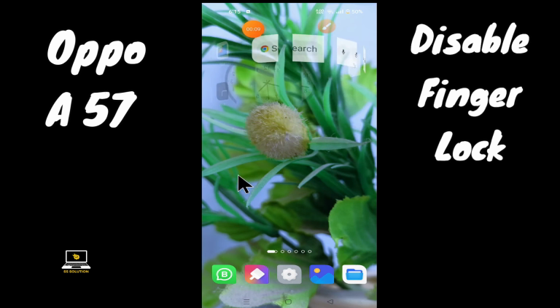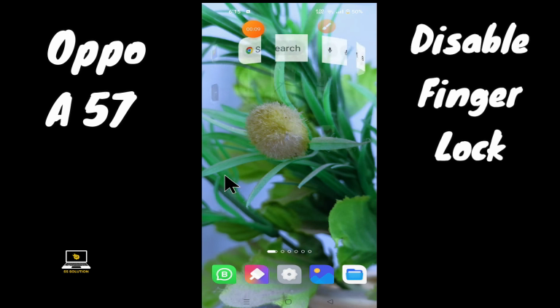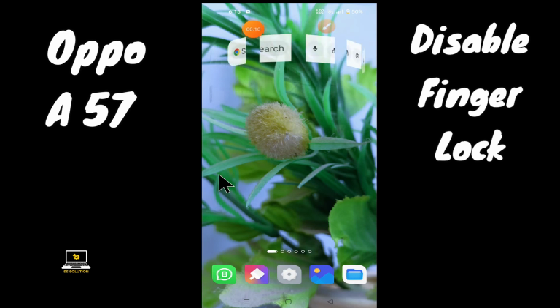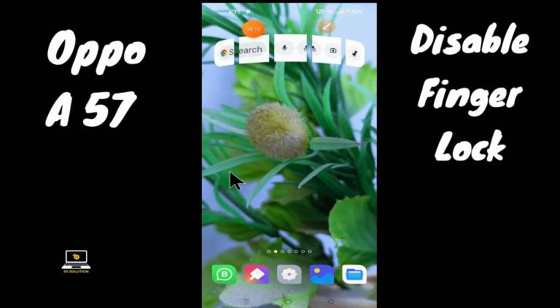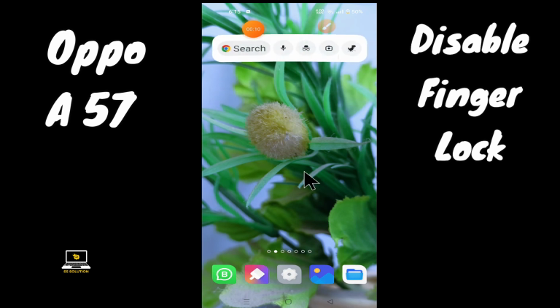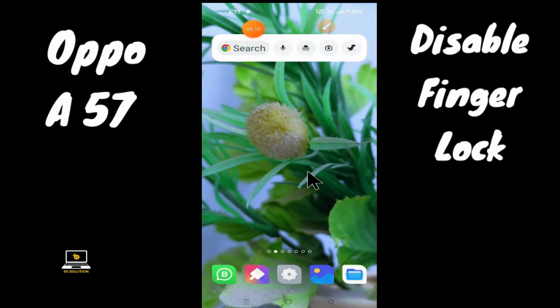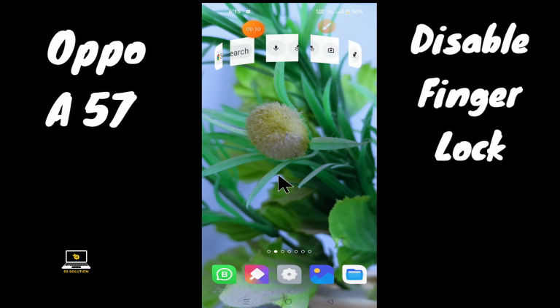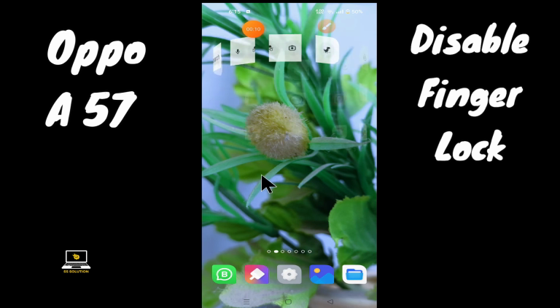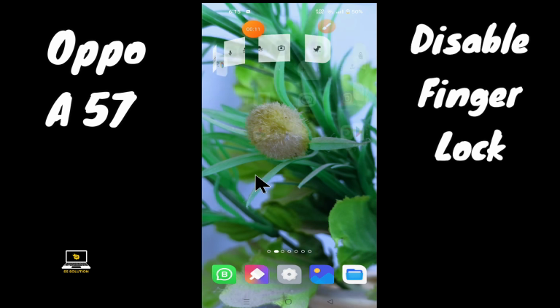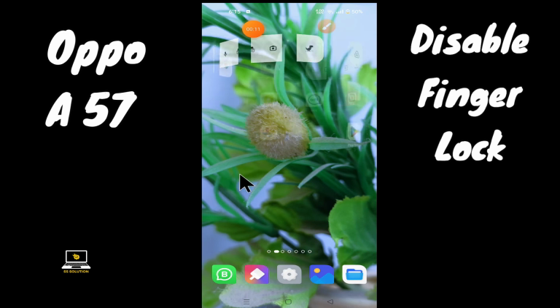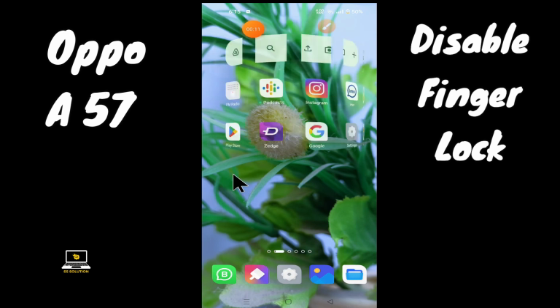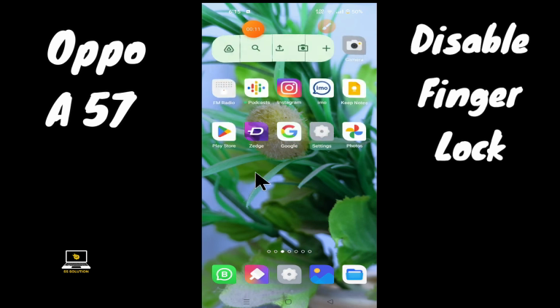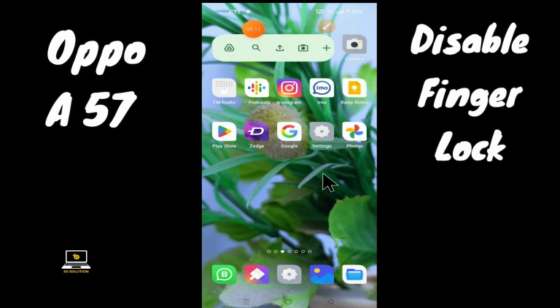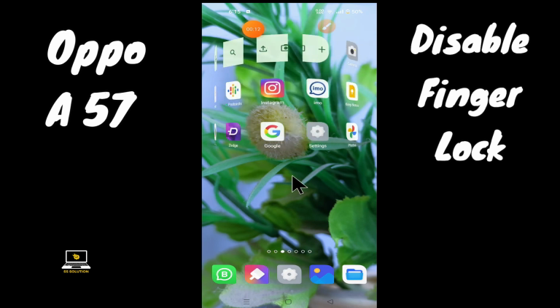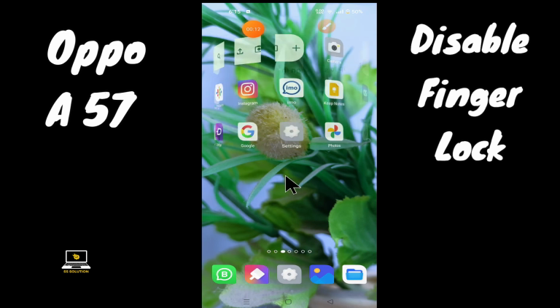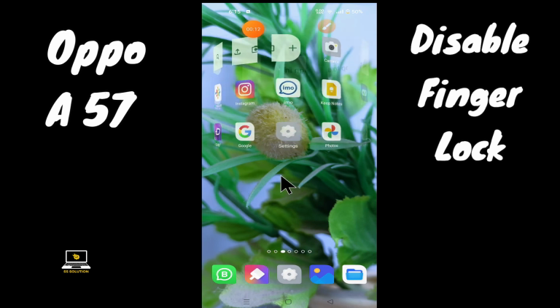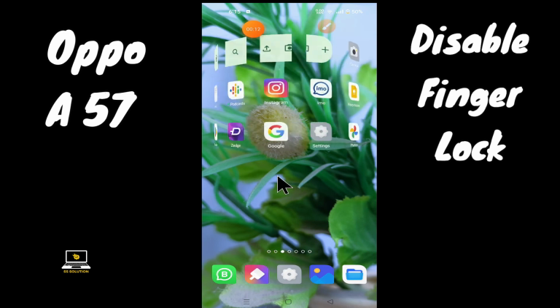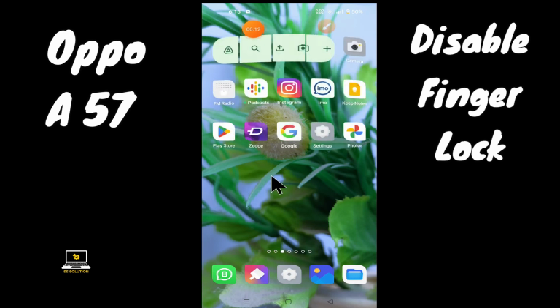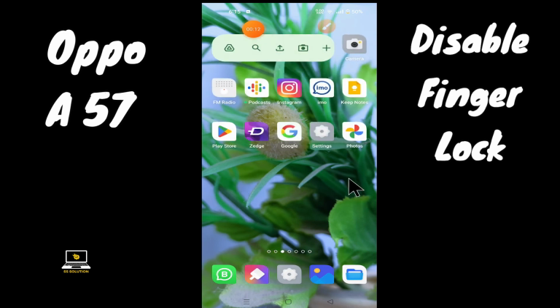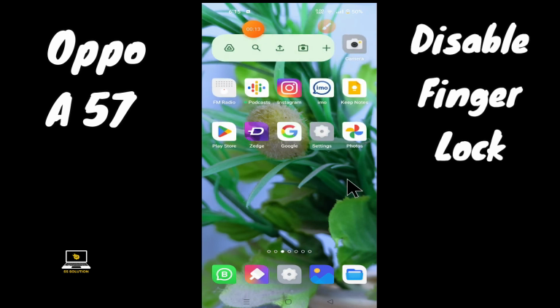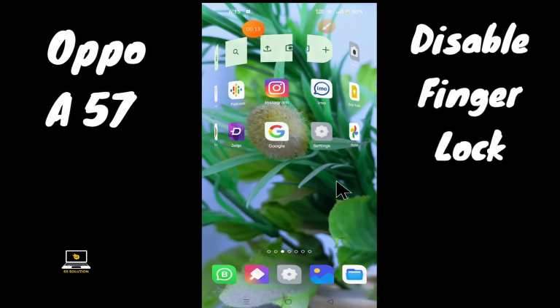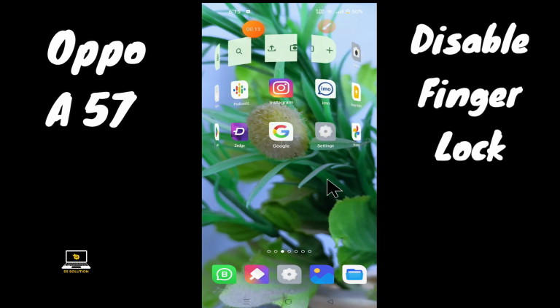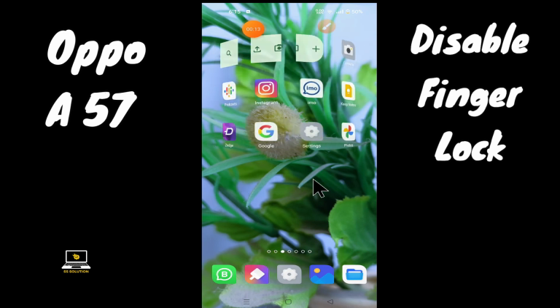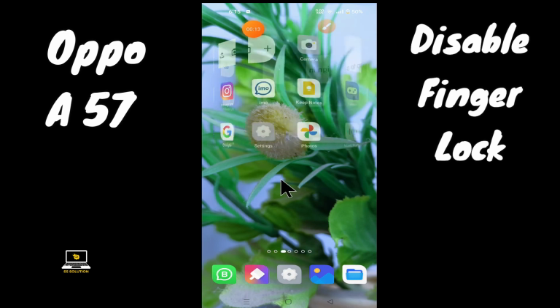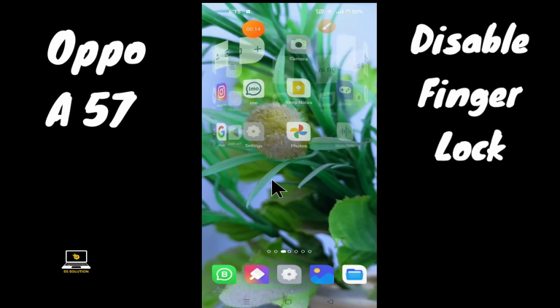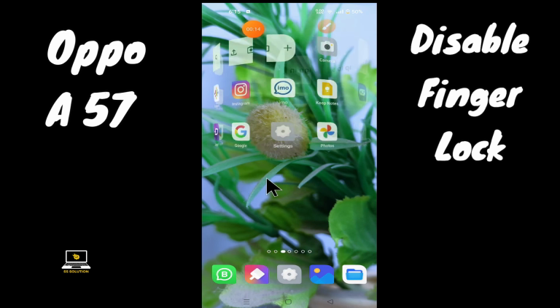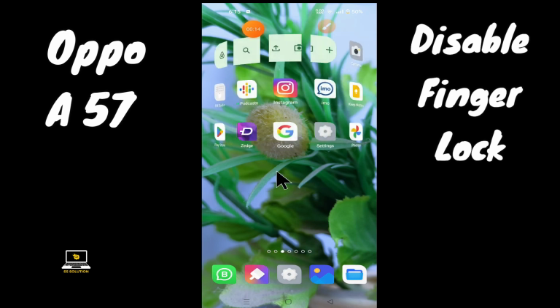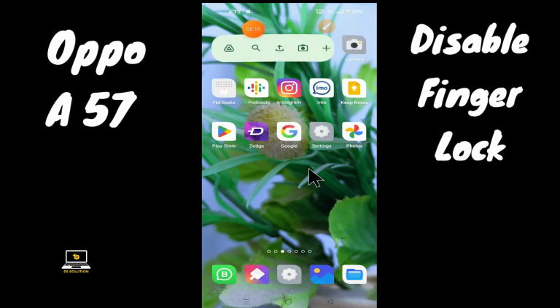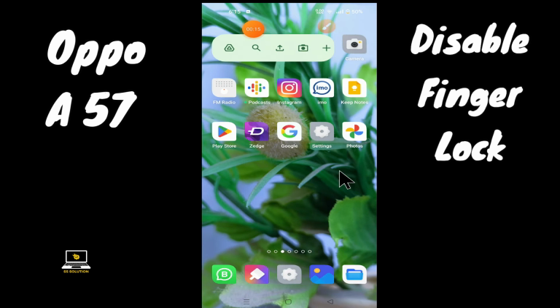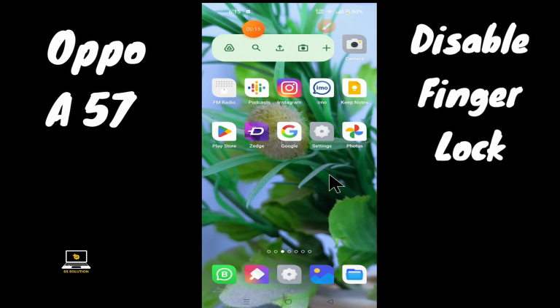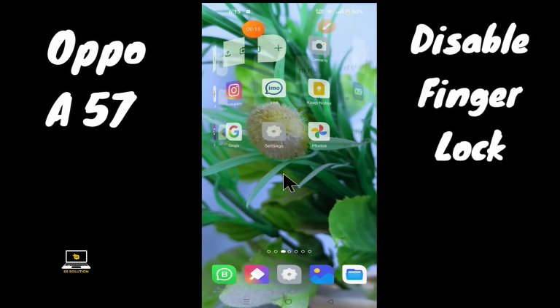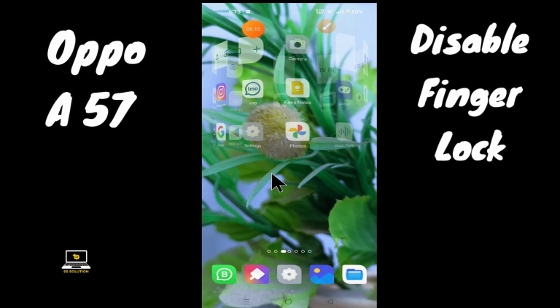So if you want to disable fingerprint lock in your device, you have to follow the few steps which I will be telling you in my today's video.